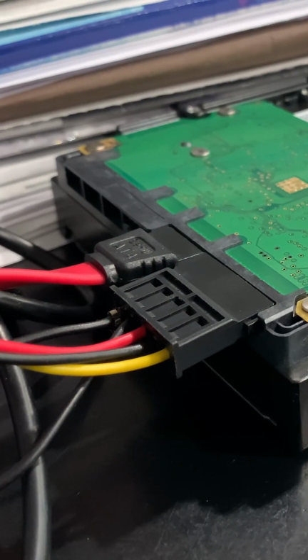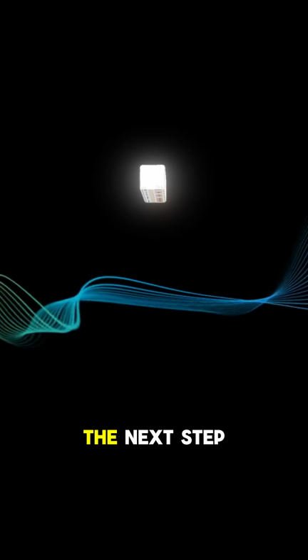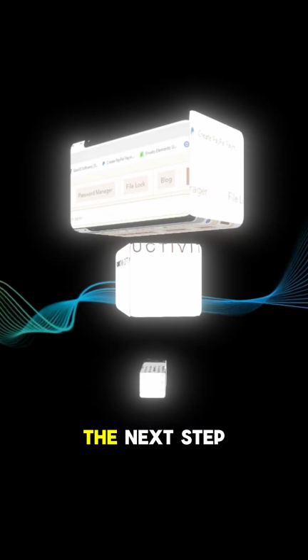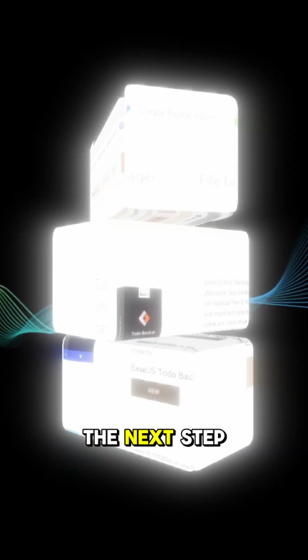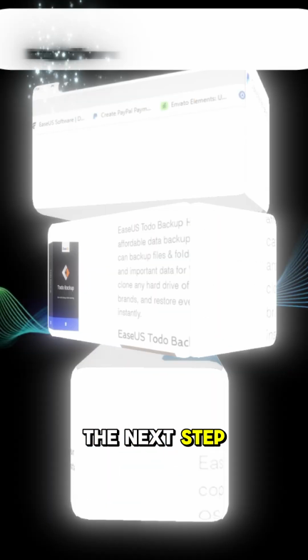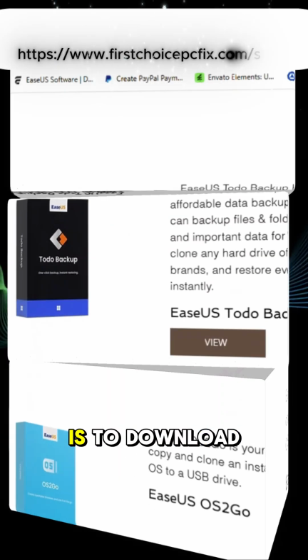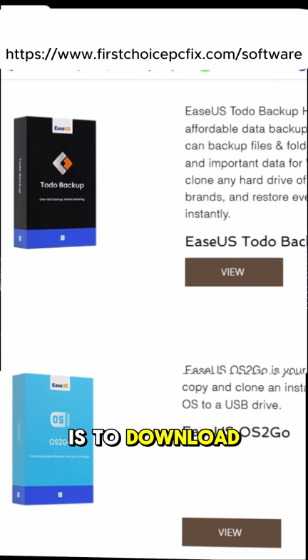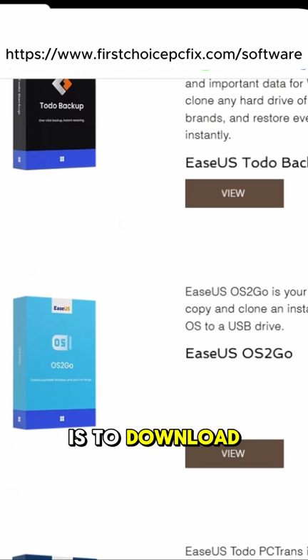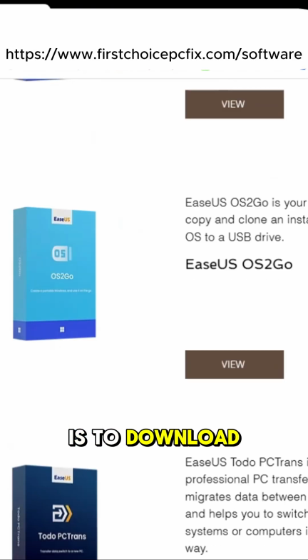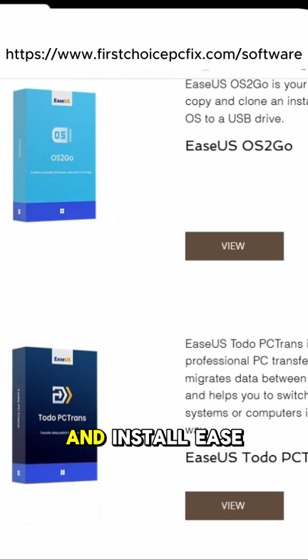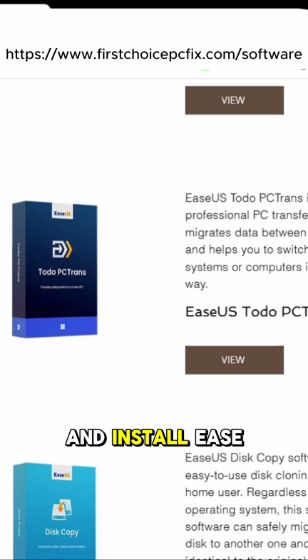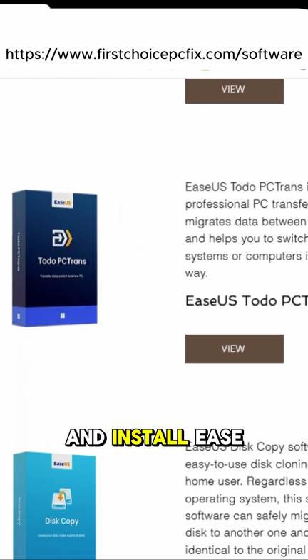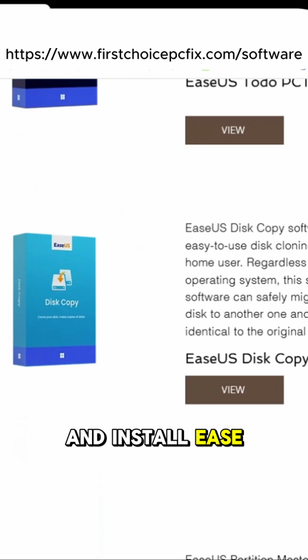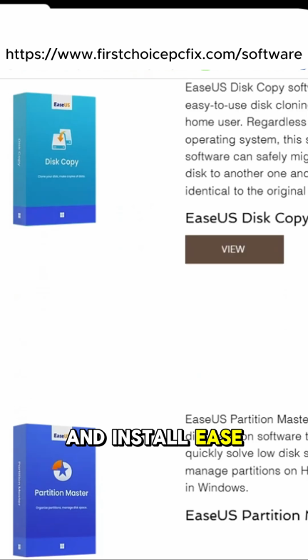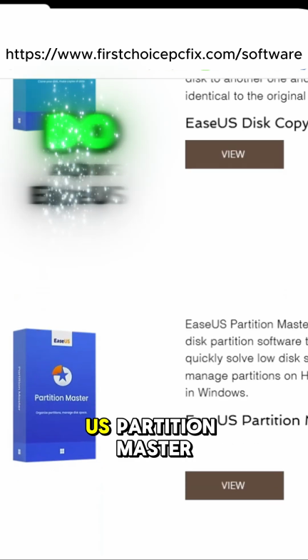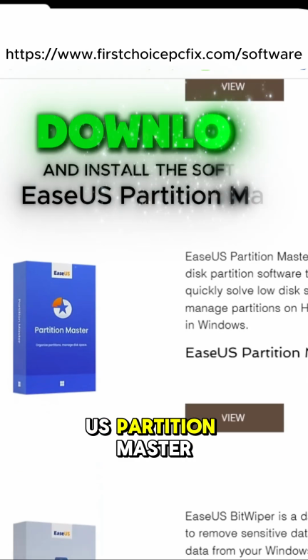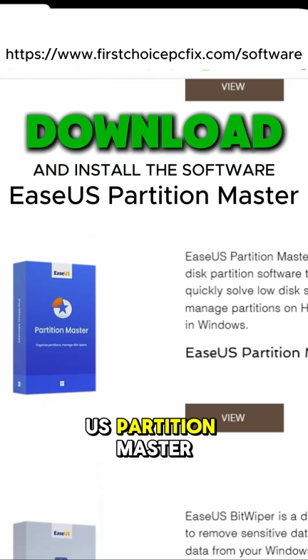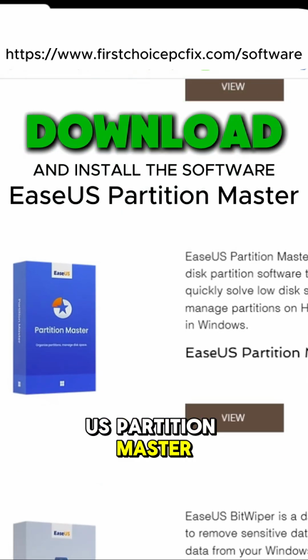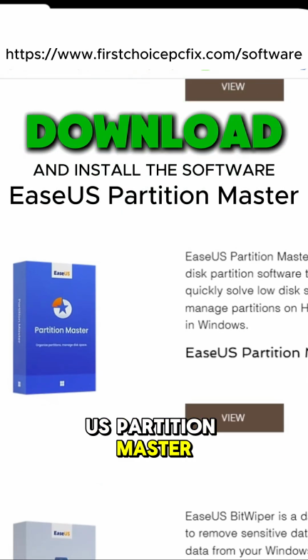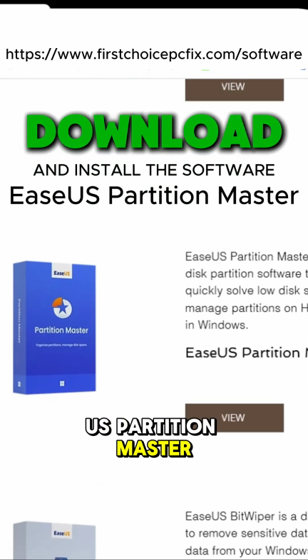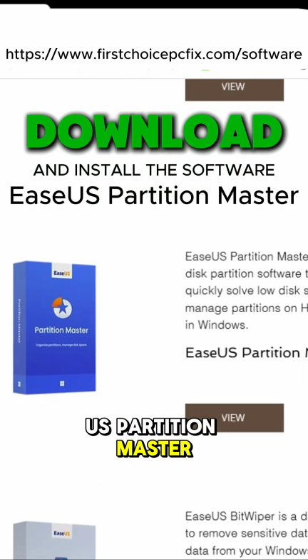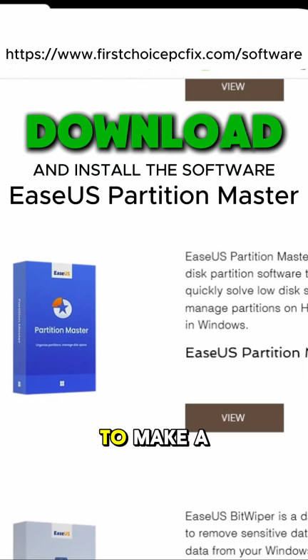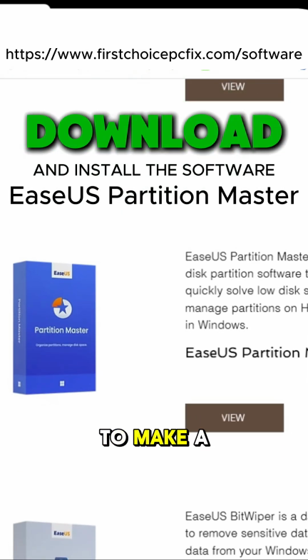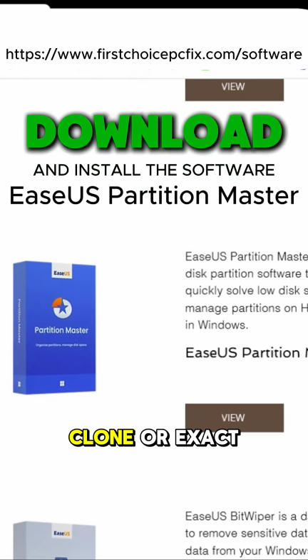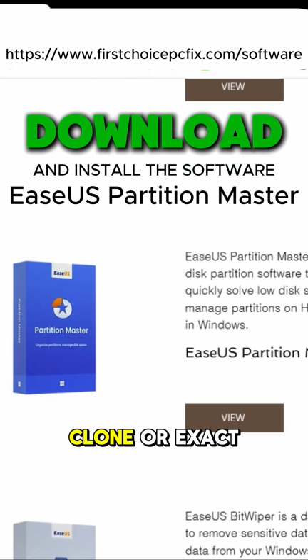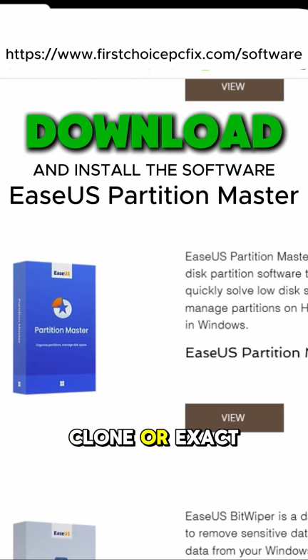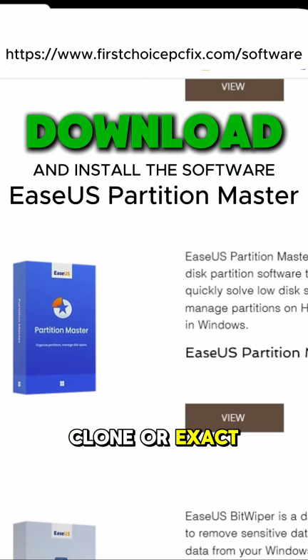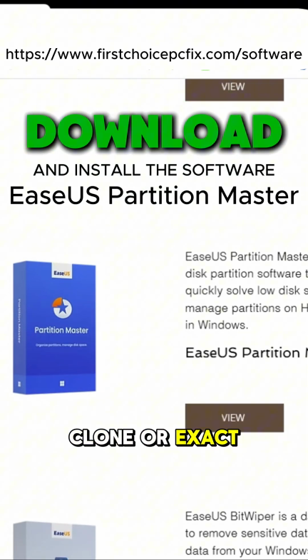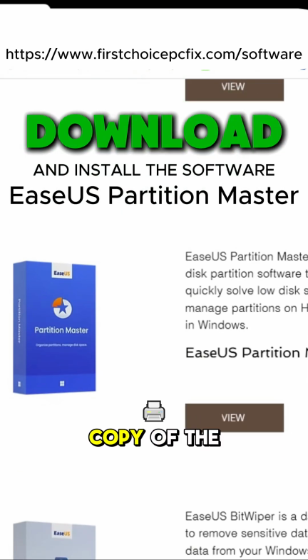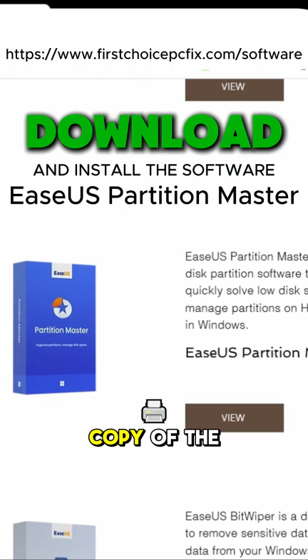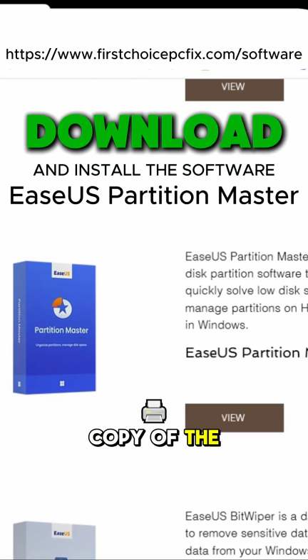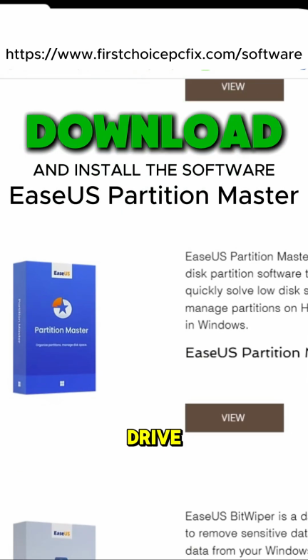The next step is to download and install EaseUS Partition Master to make a clone, or exact copy, of the drive.